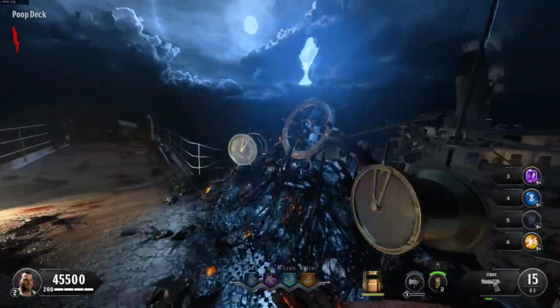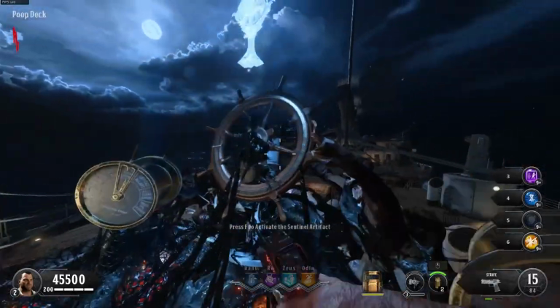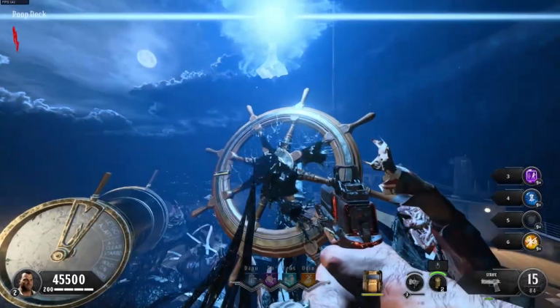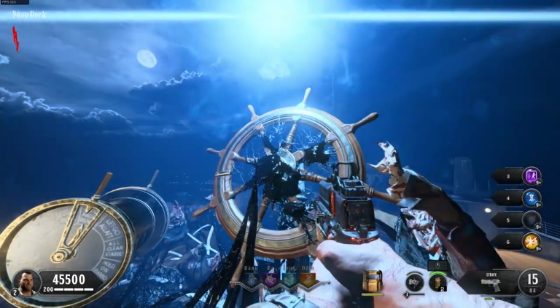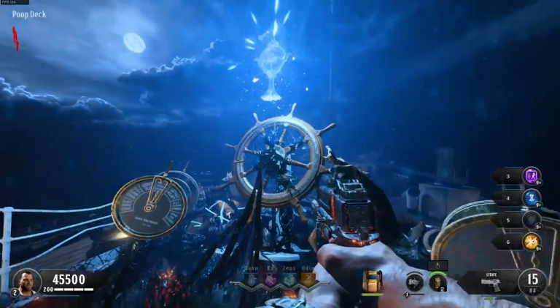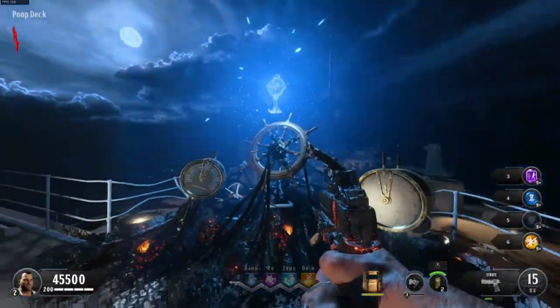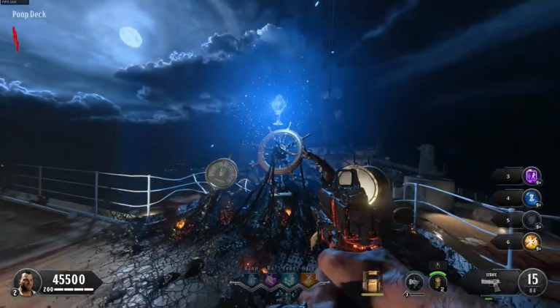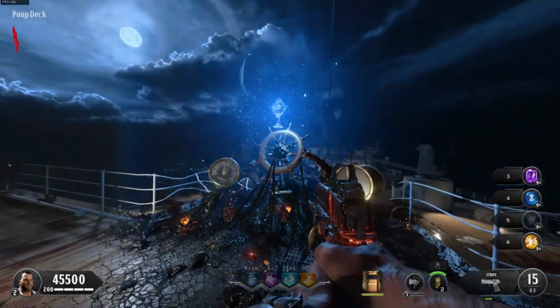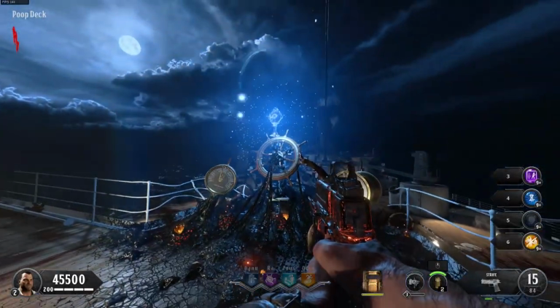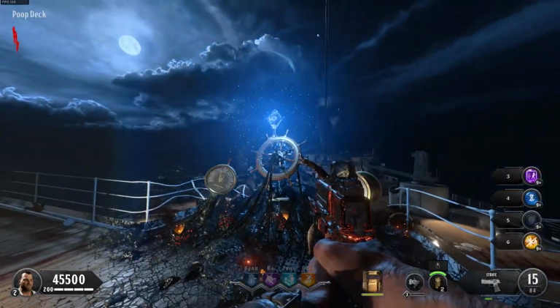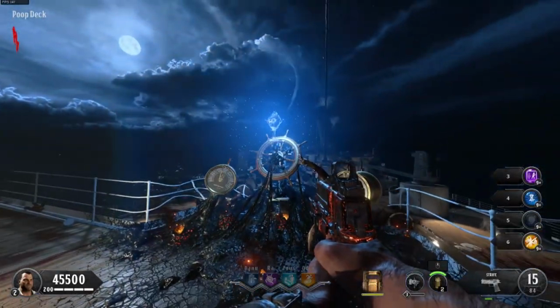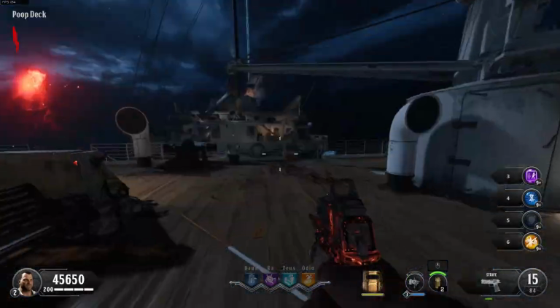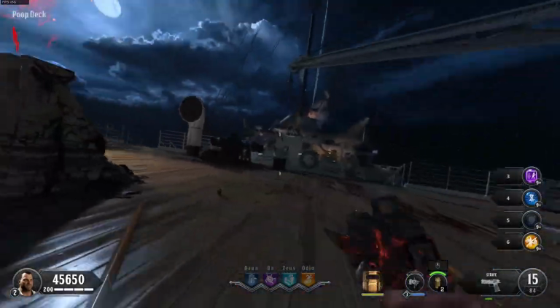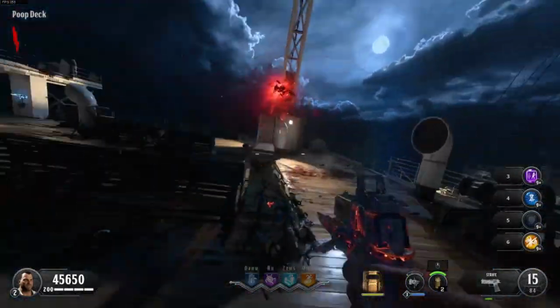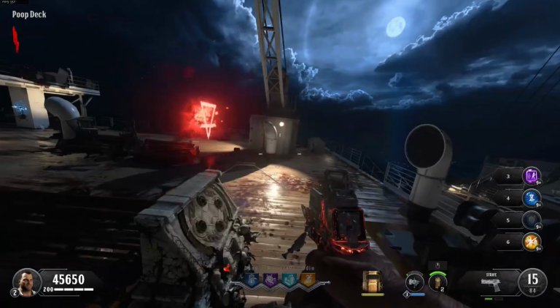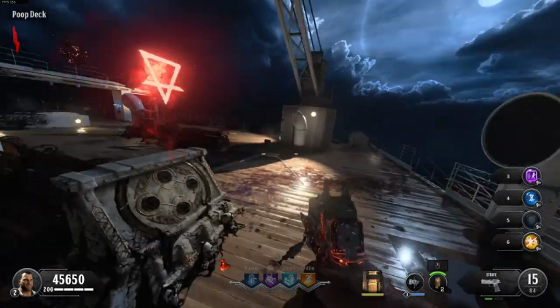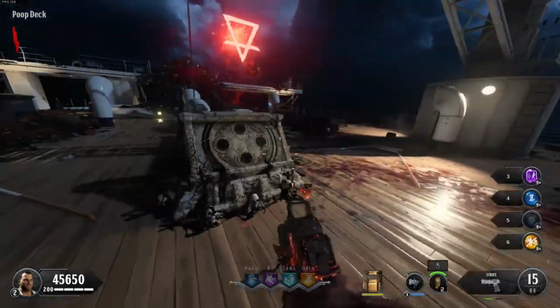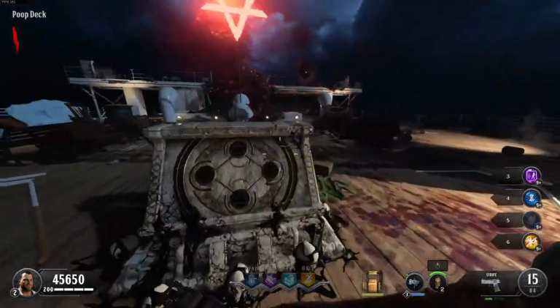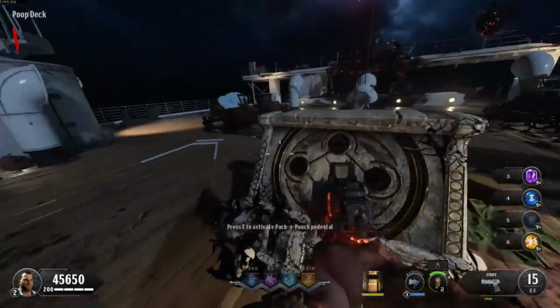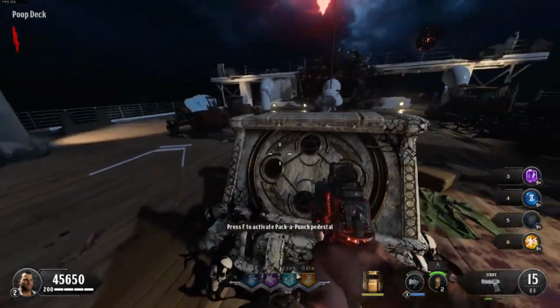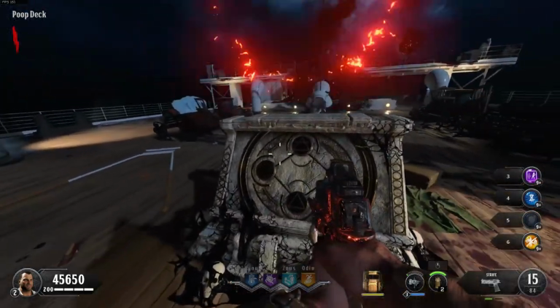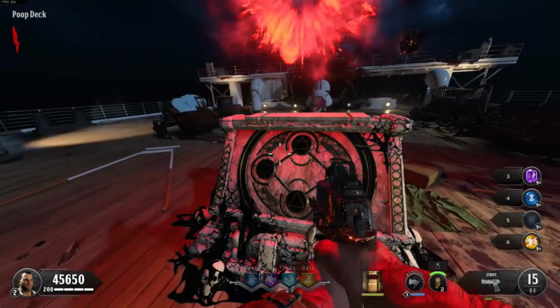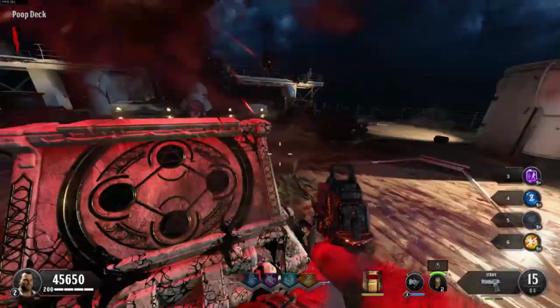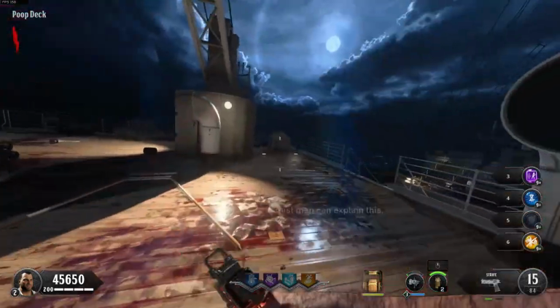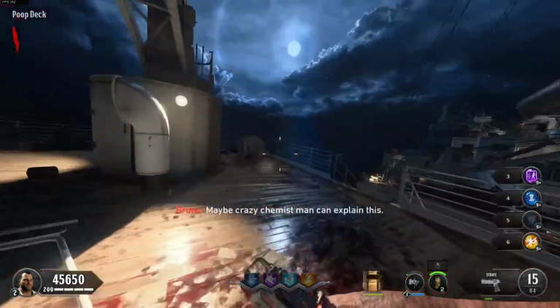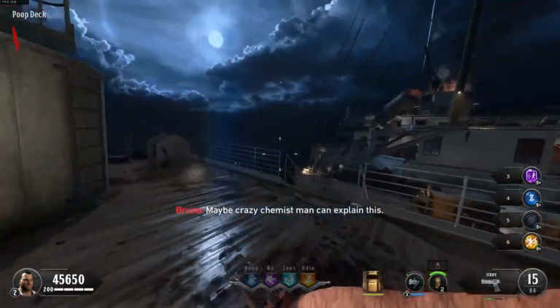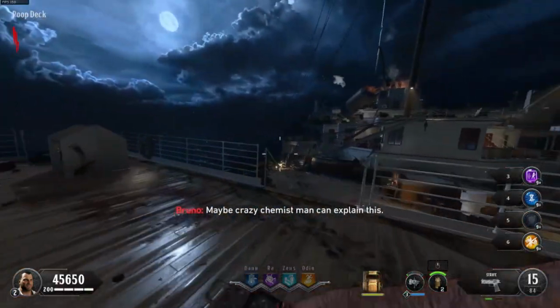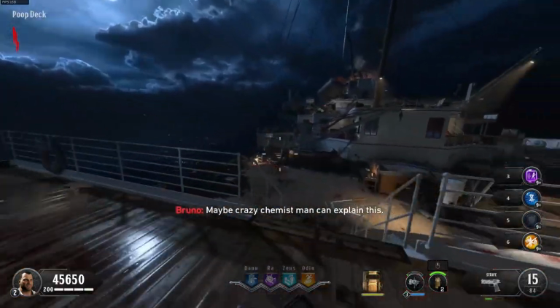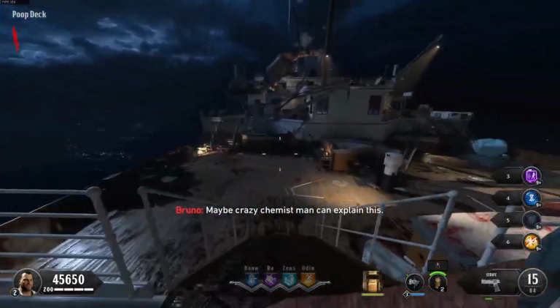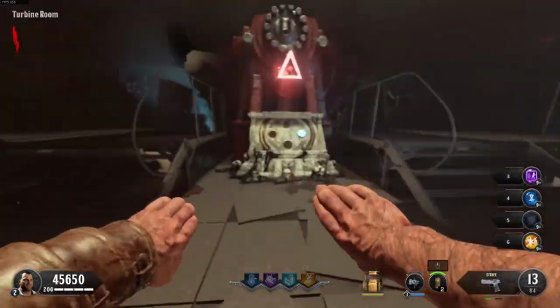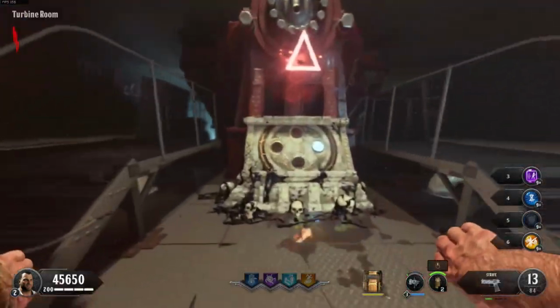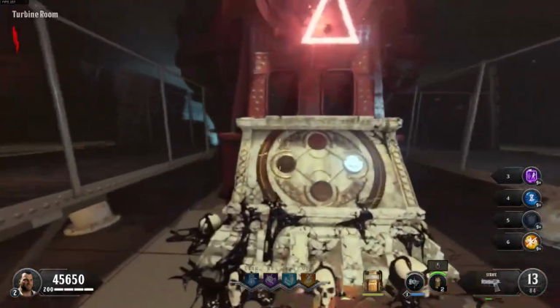So what you want to do first is turn on the power. Then go to all four perk locations in the map and turn them on.